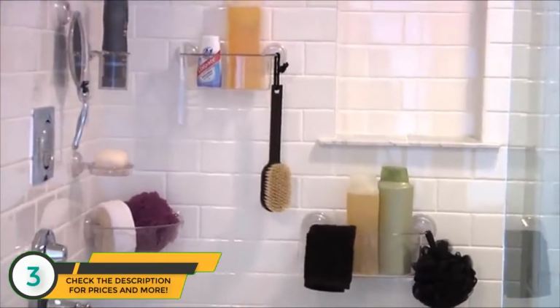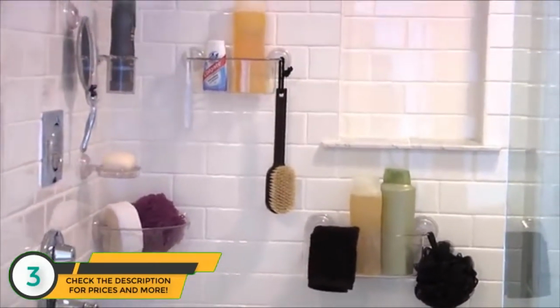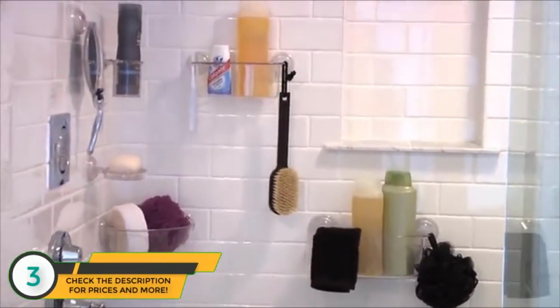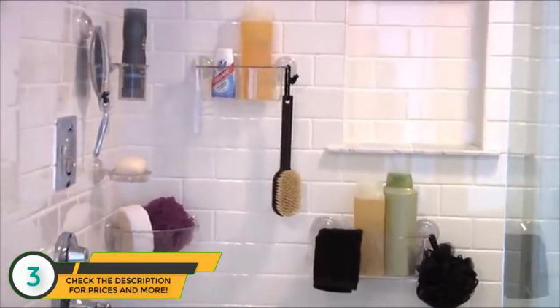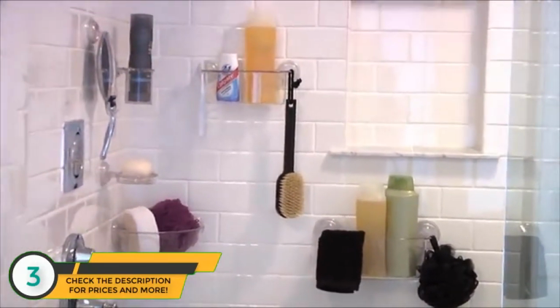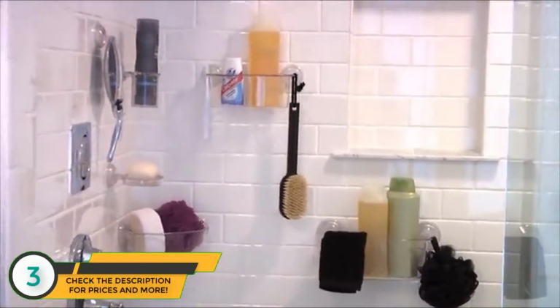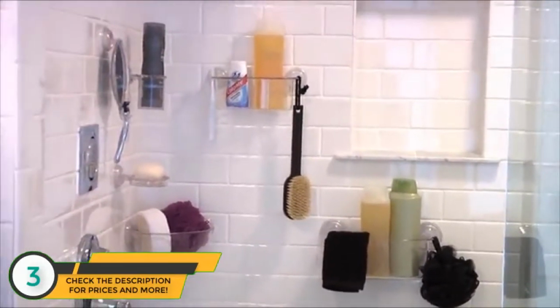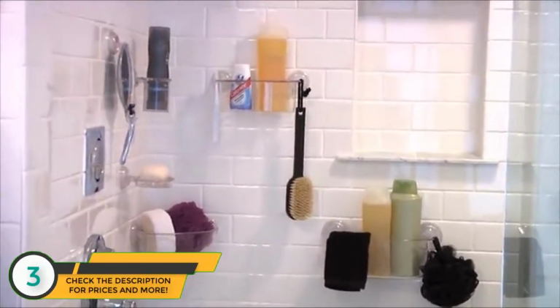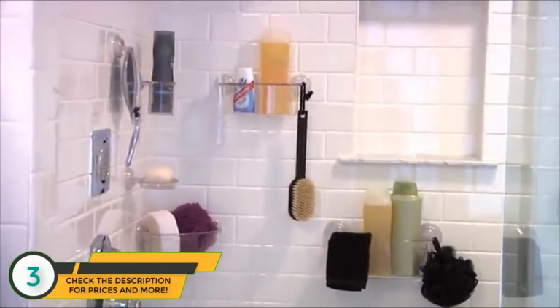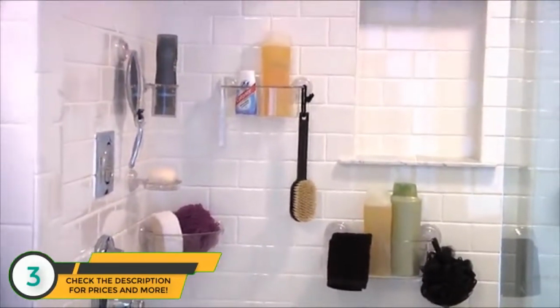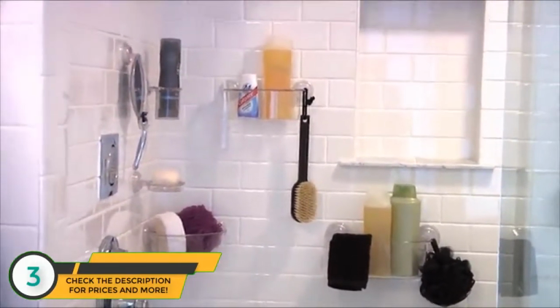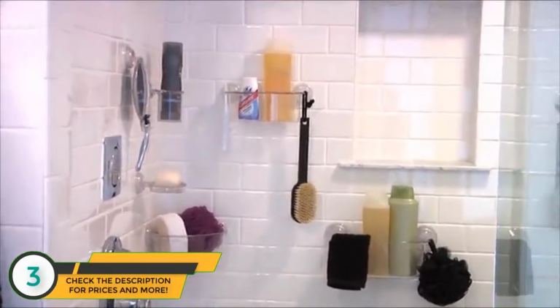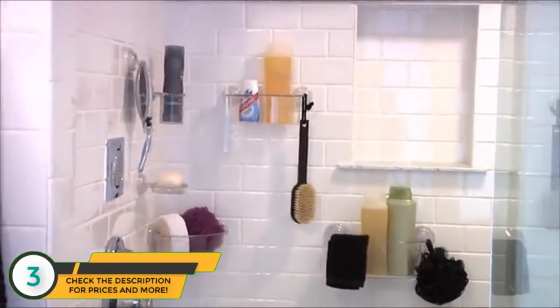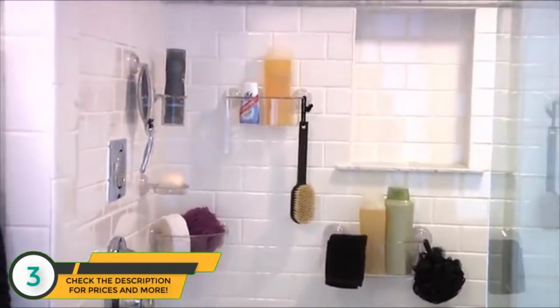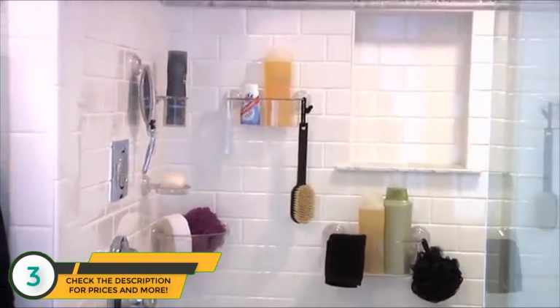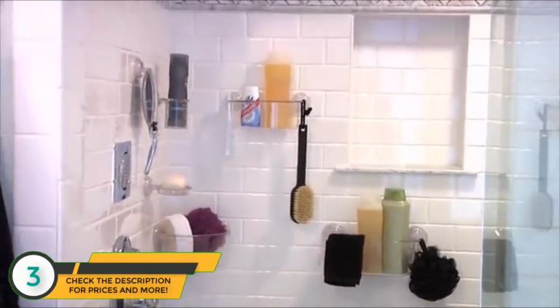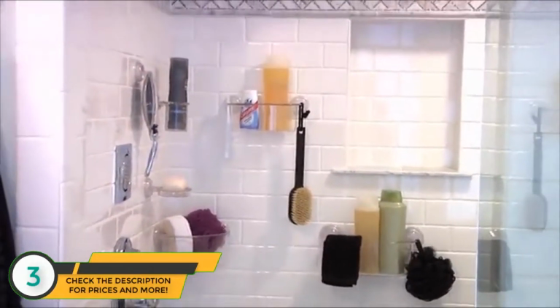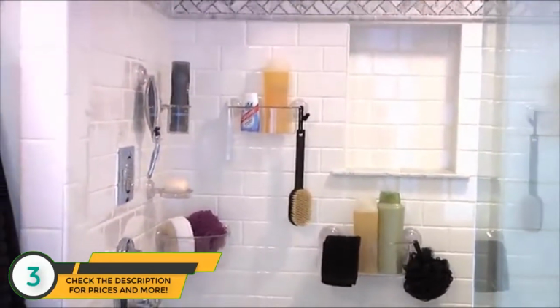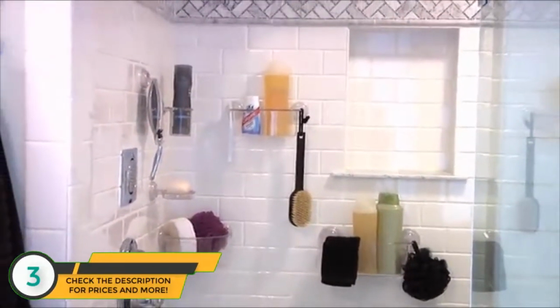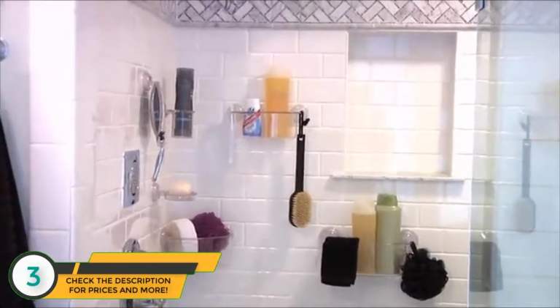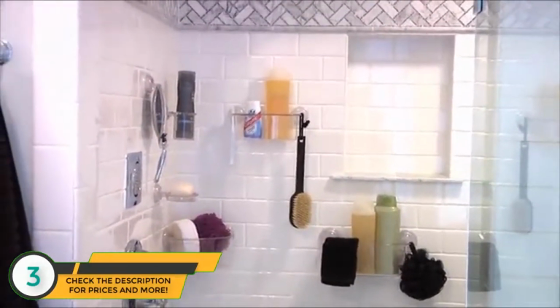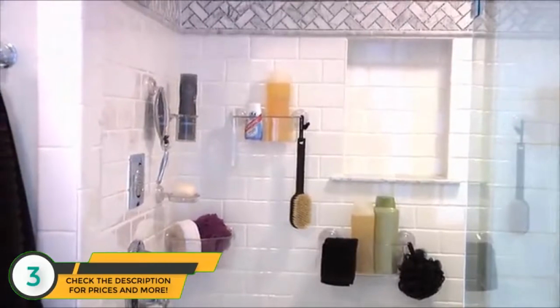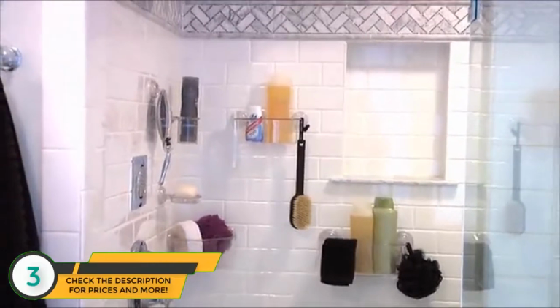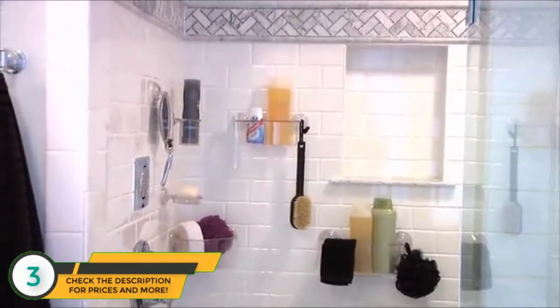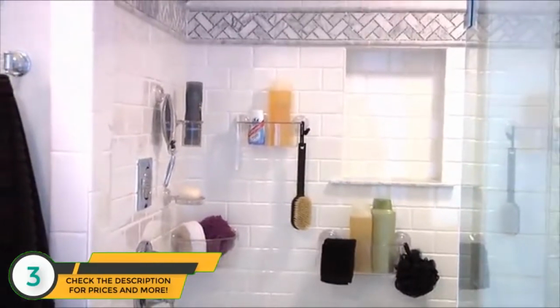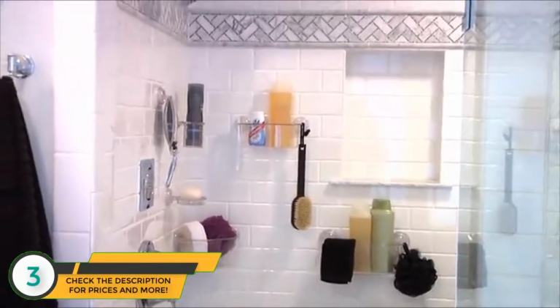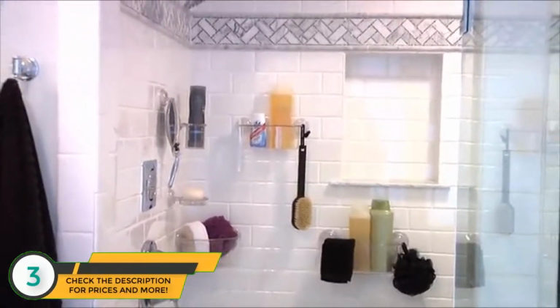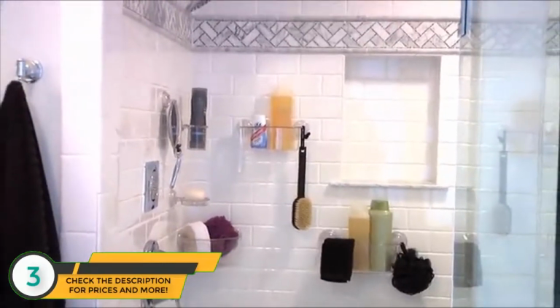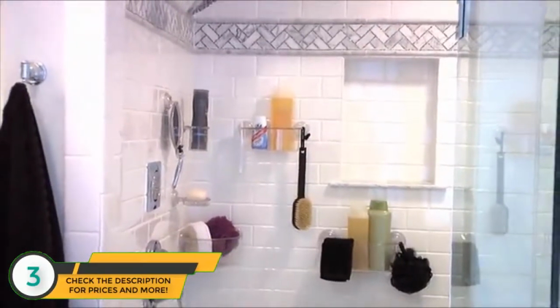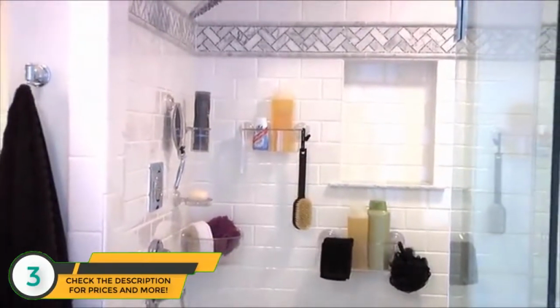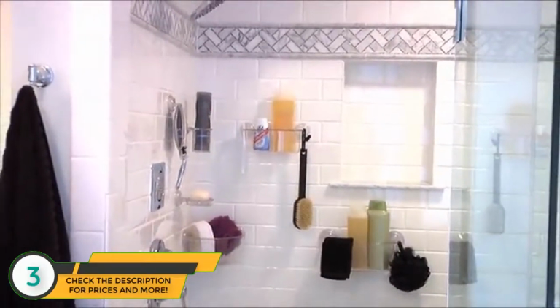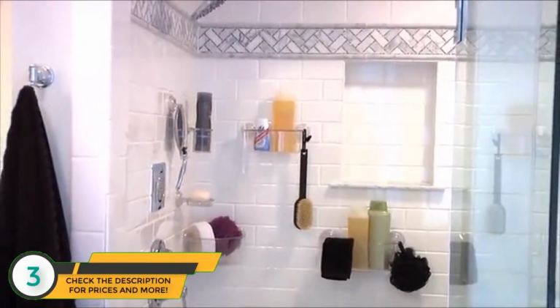This clear storage basket is ideal for storing sponges, shampoos, shower gels, and other shower products inside the shower for easy access.